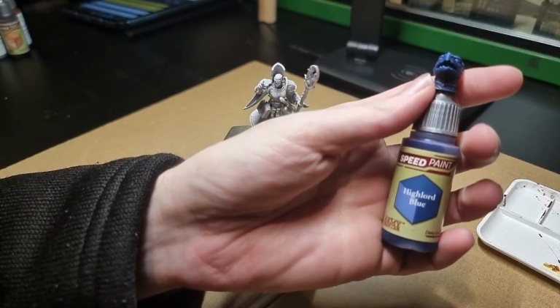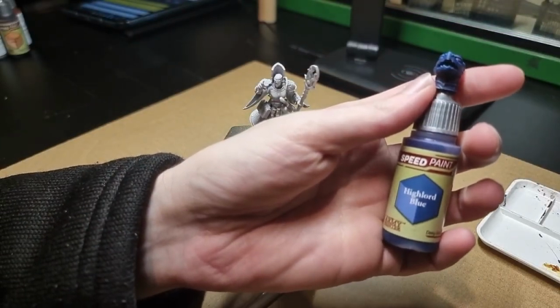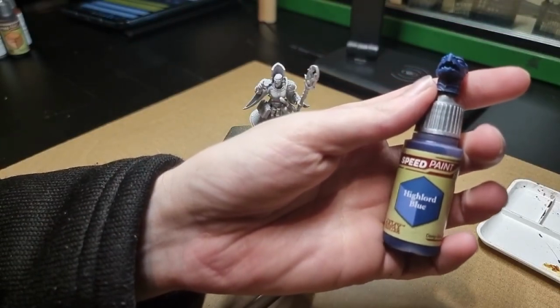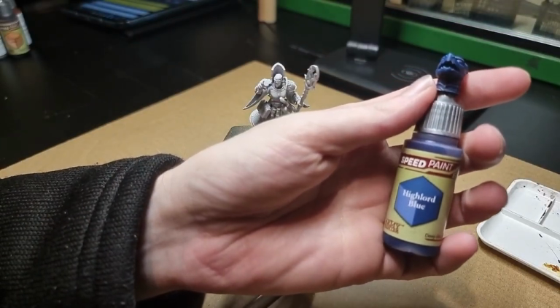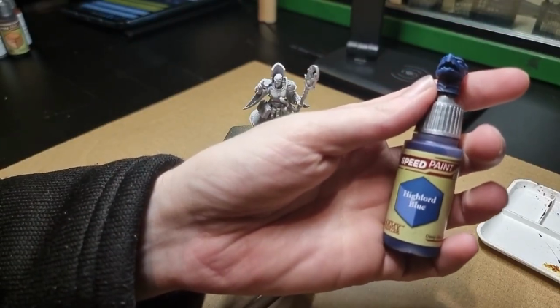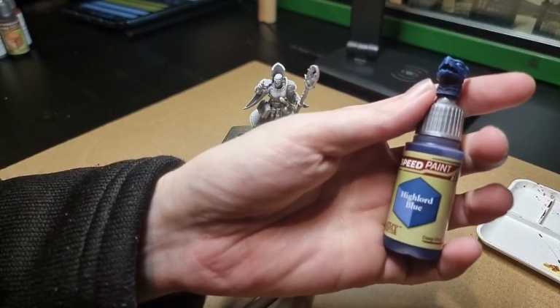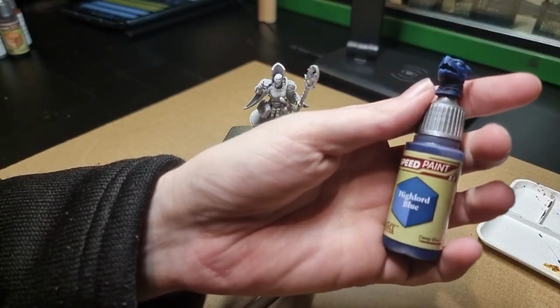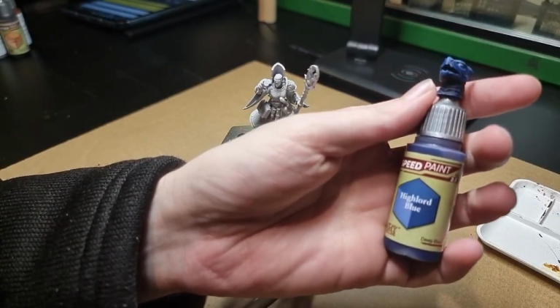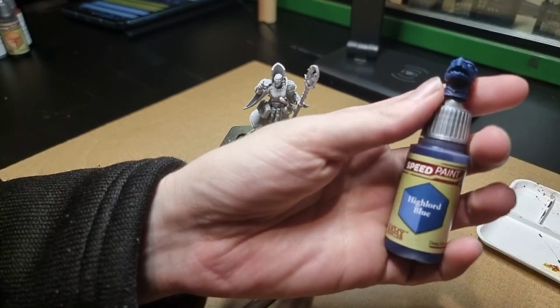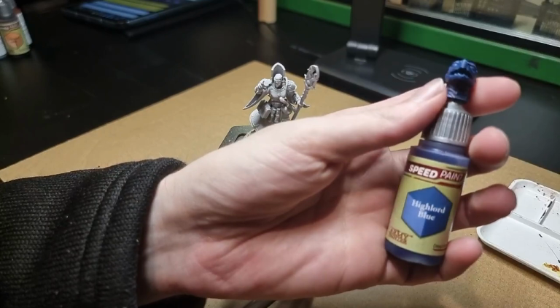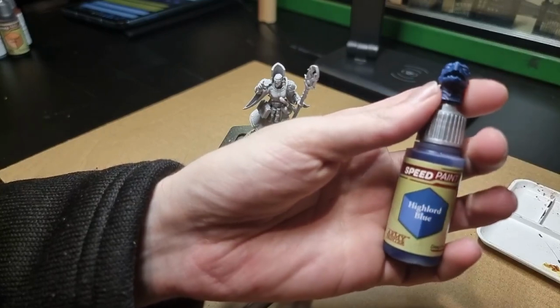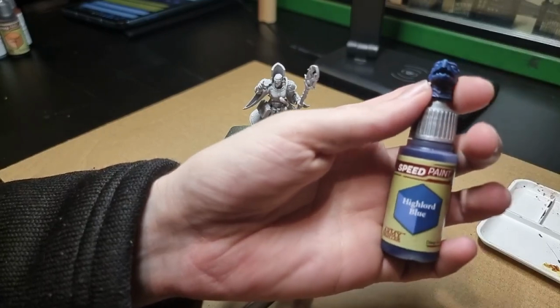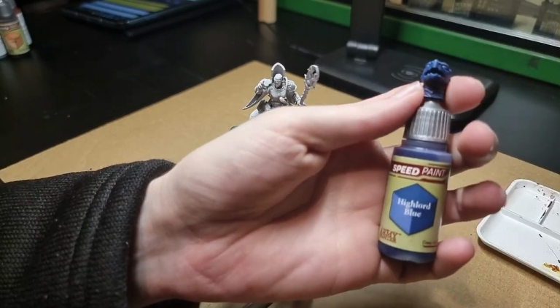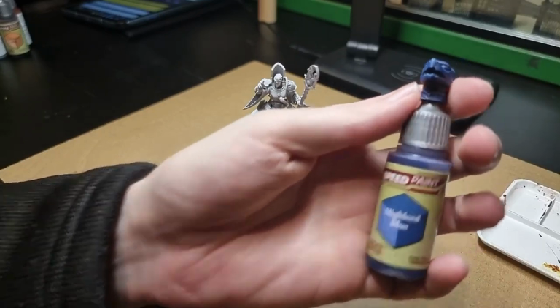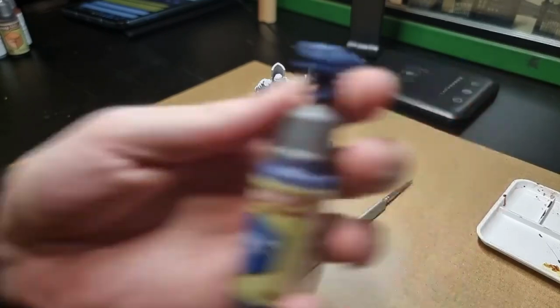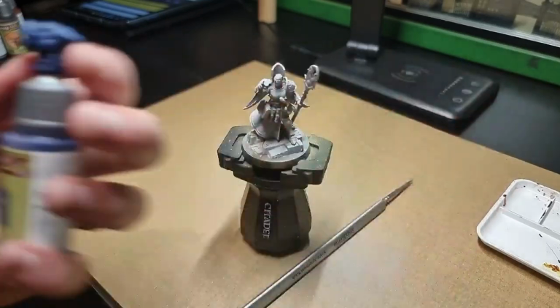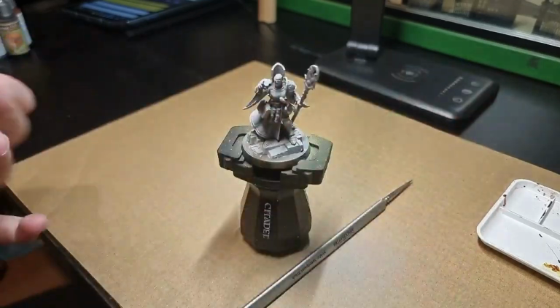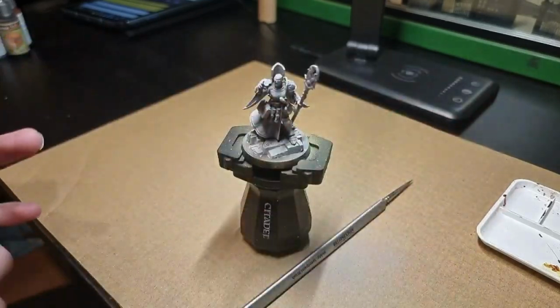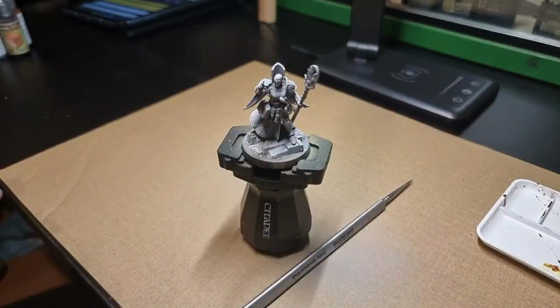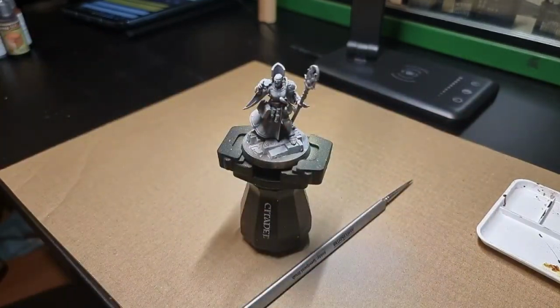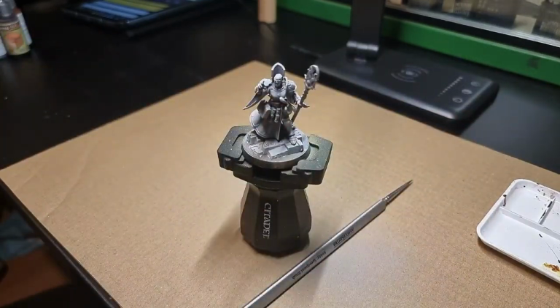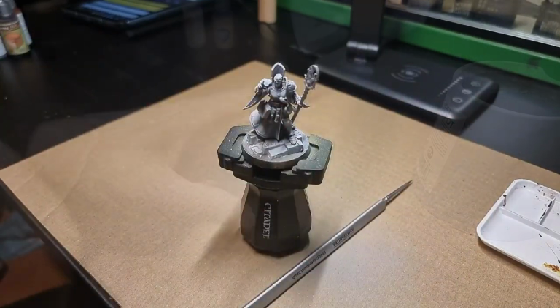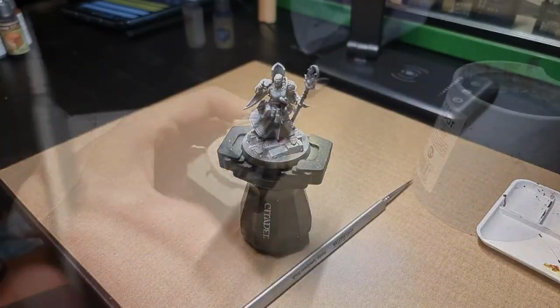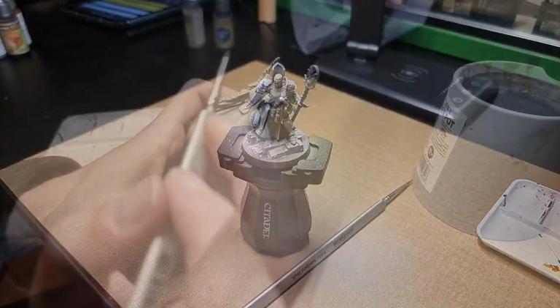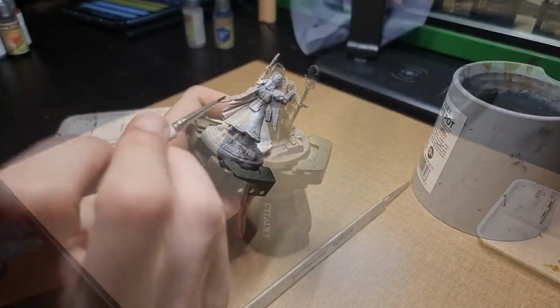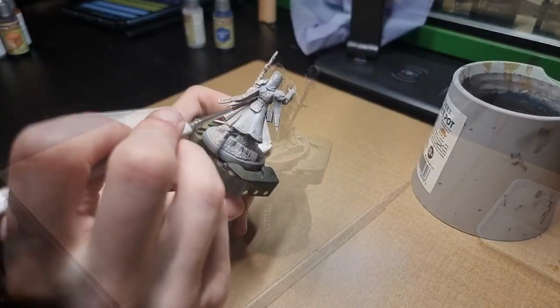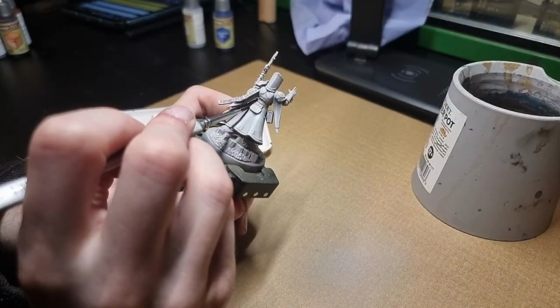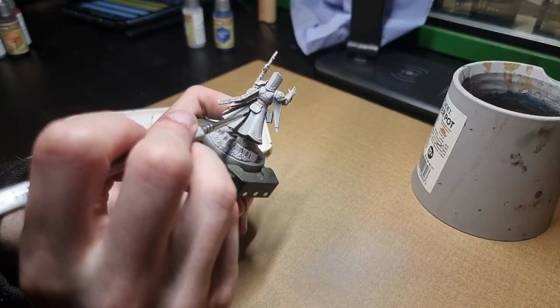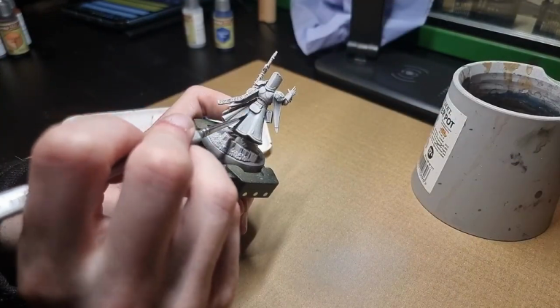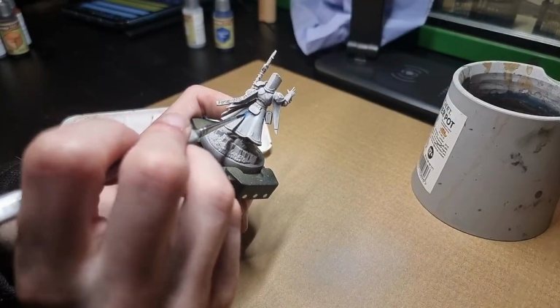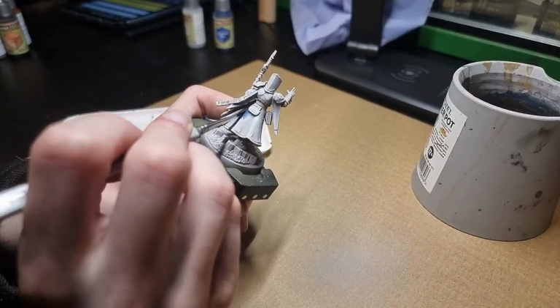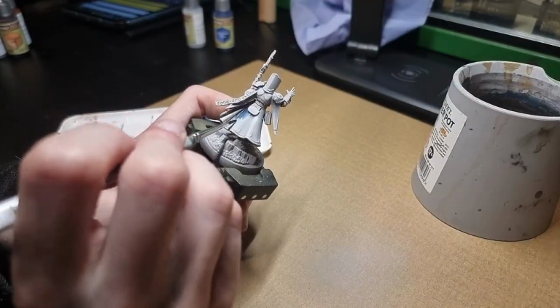To begin with, I'll dry brush this model with titanium white. Once the white dry brush is dry, it's time to move on to the main painting.